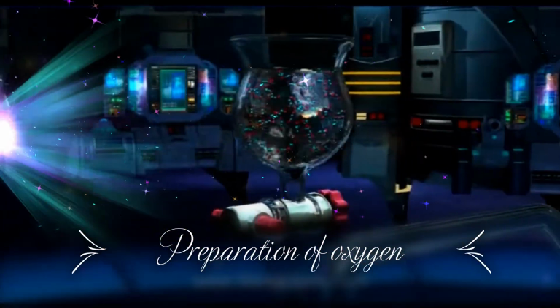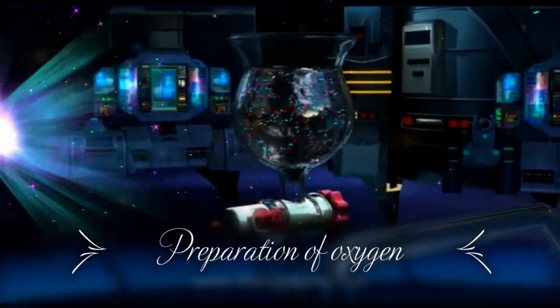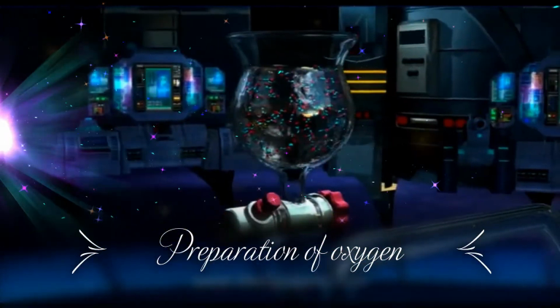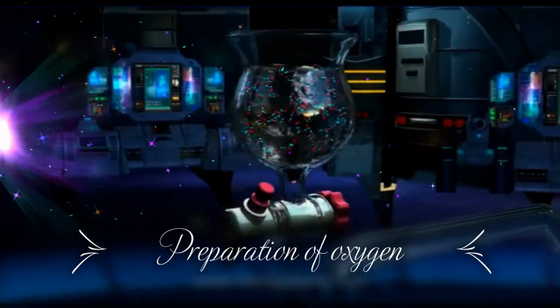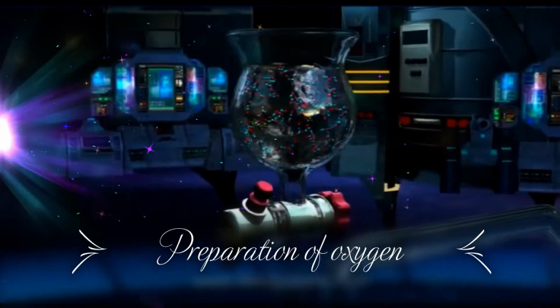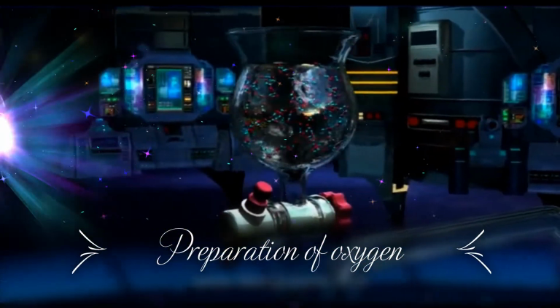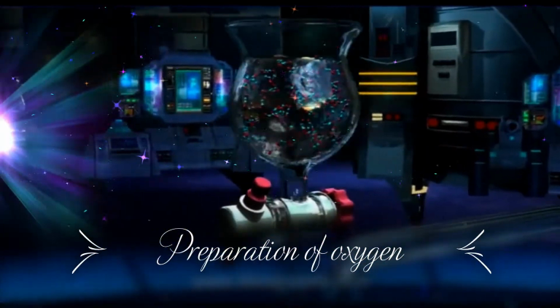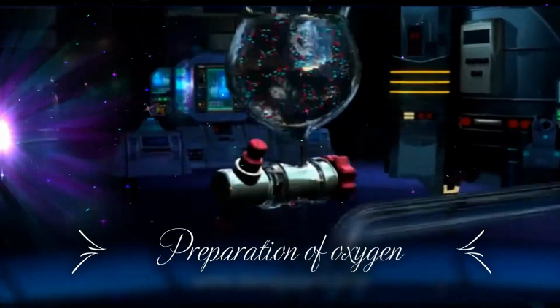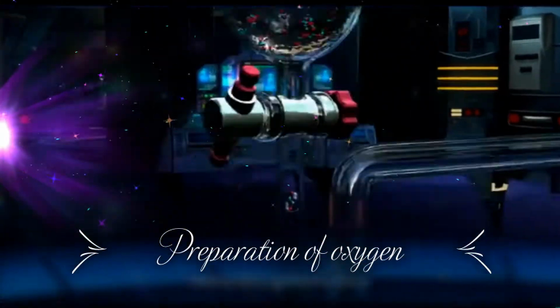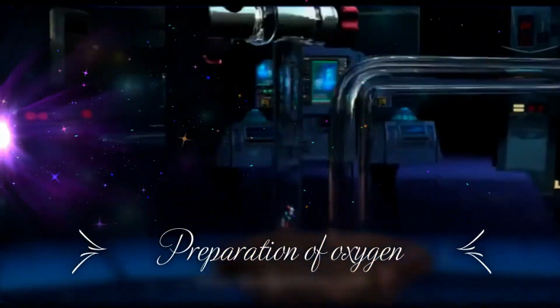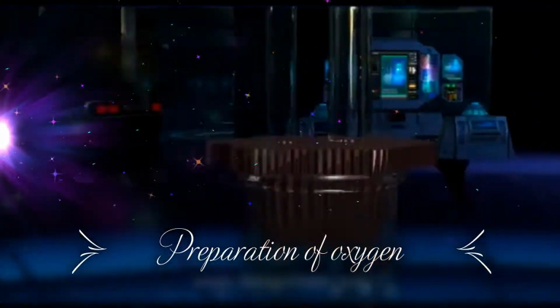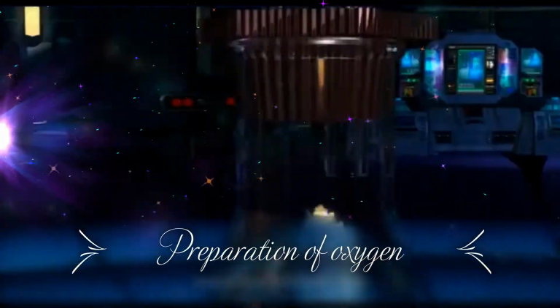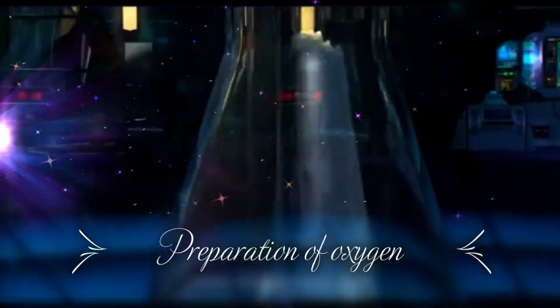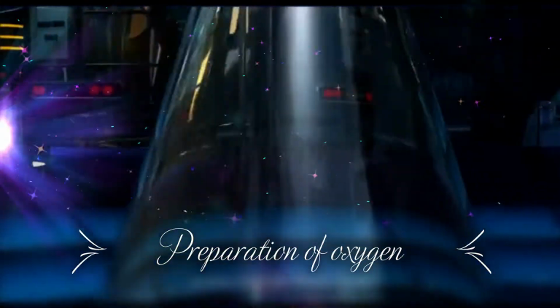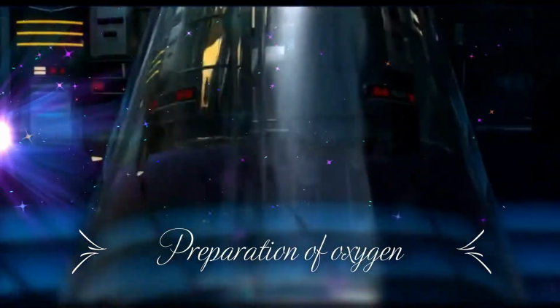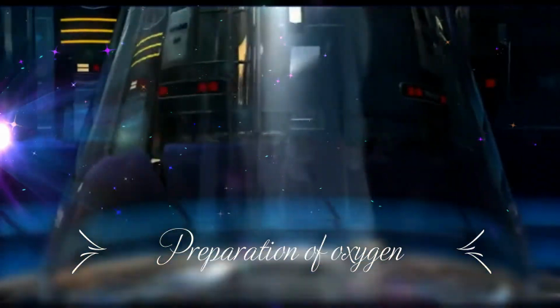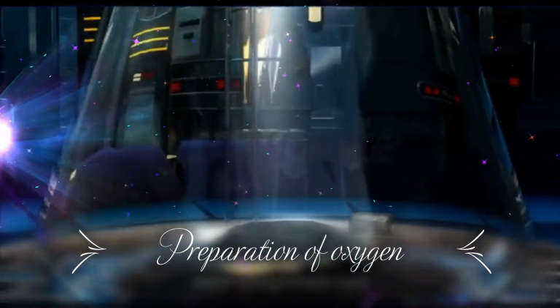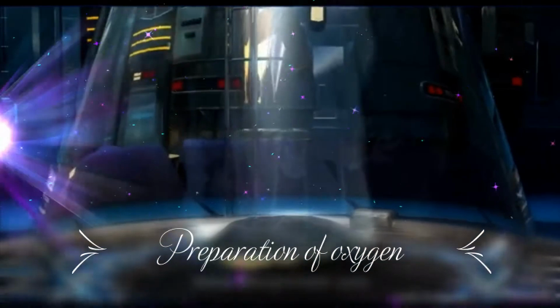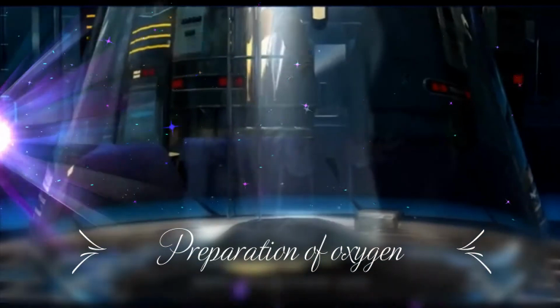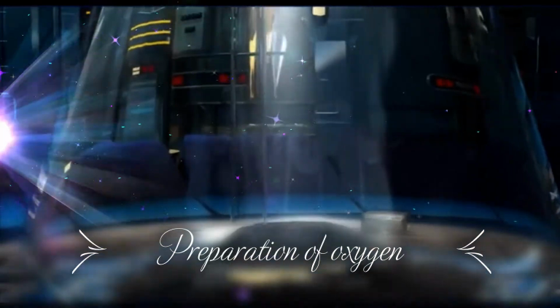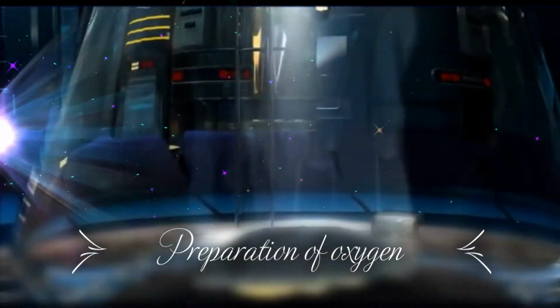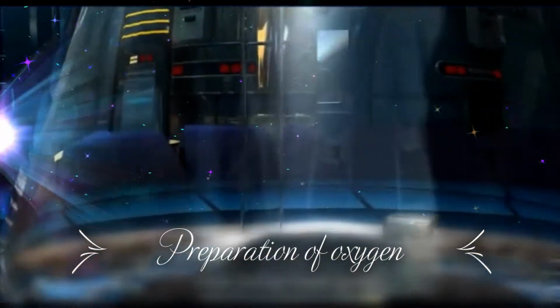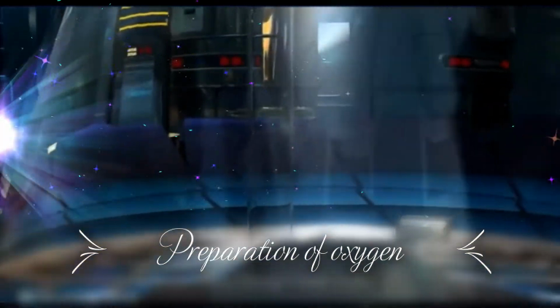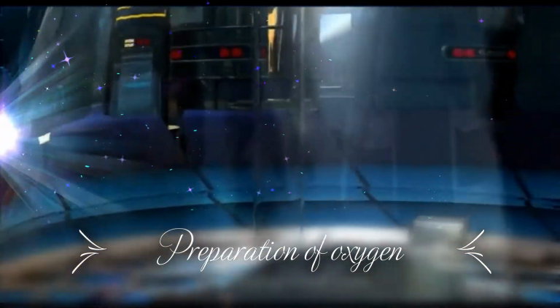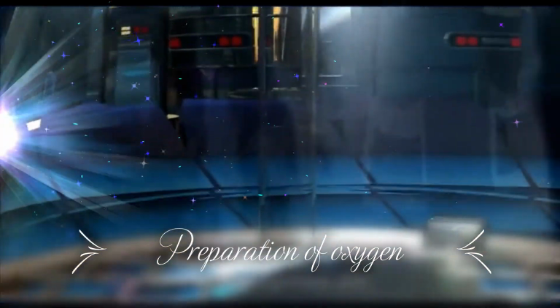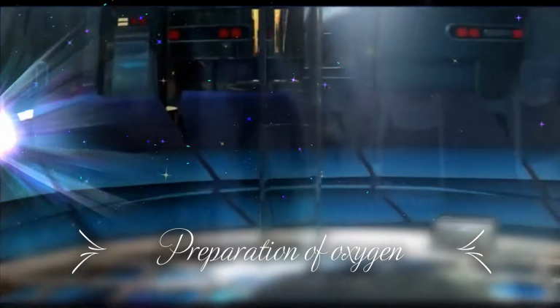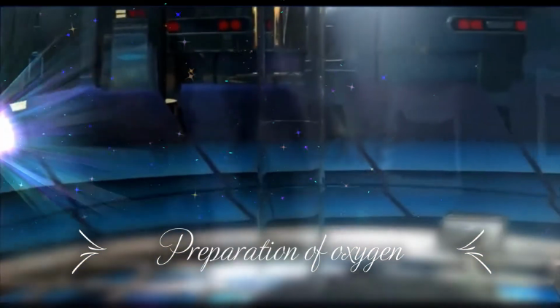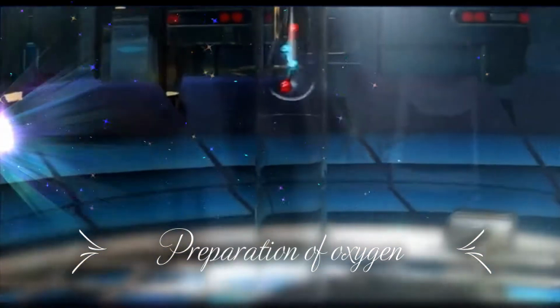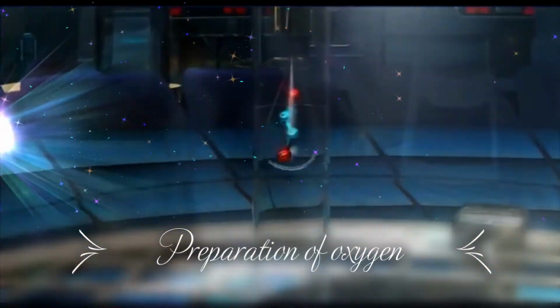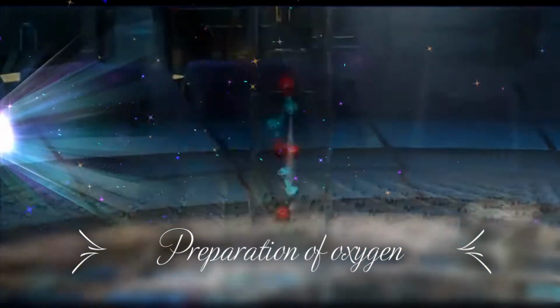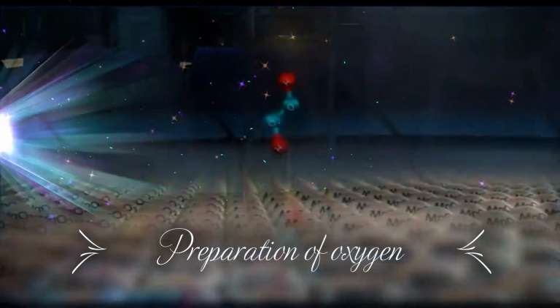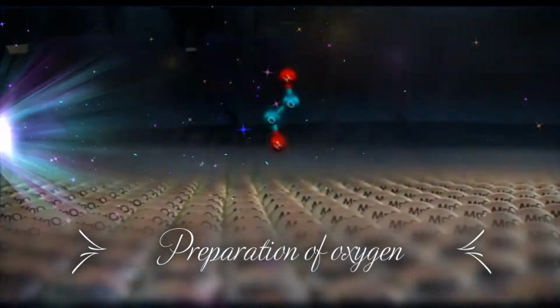Now, allow hydrogen peroxide to be added dropwise into manganese dioxide.